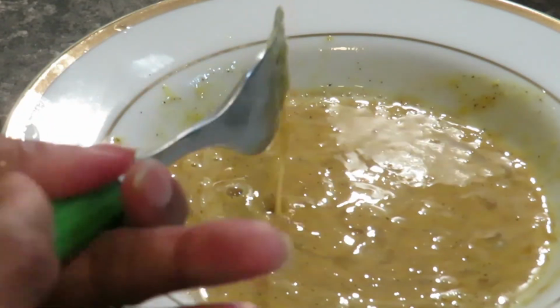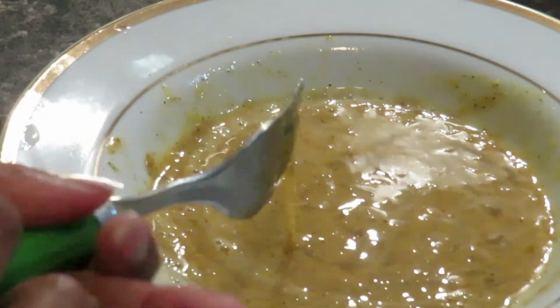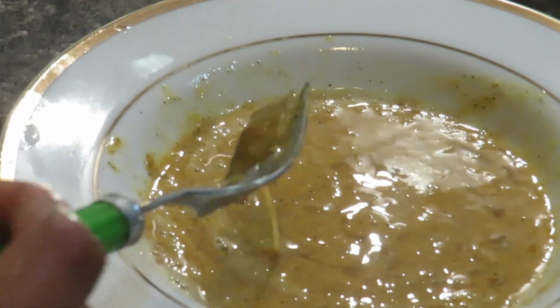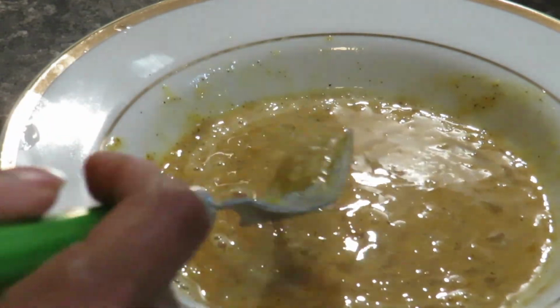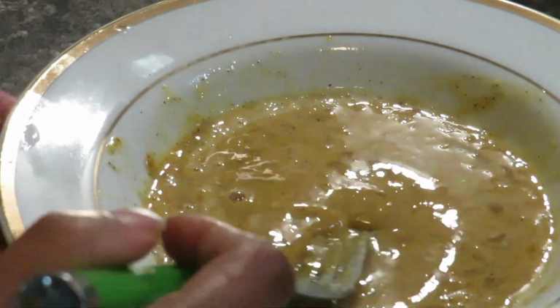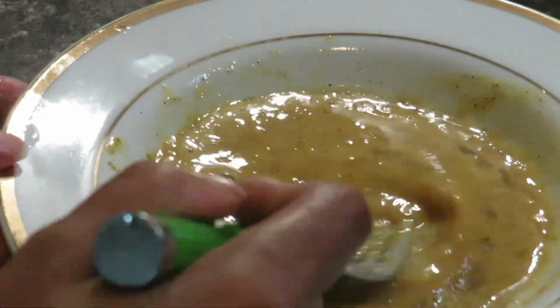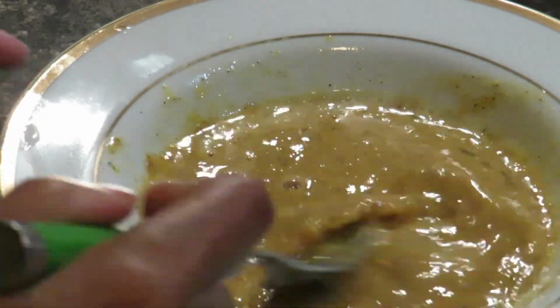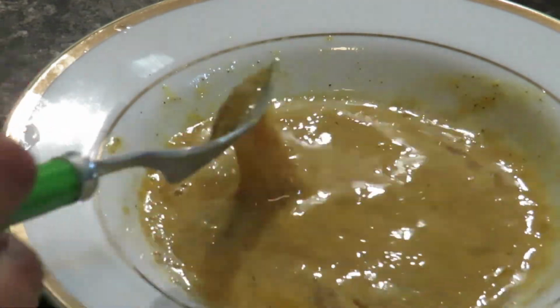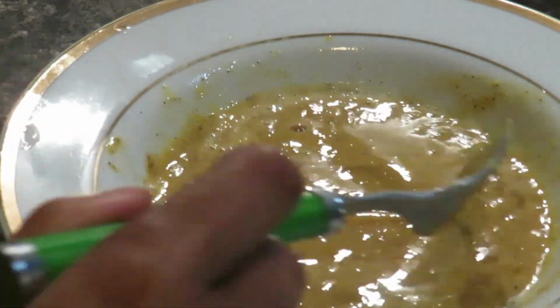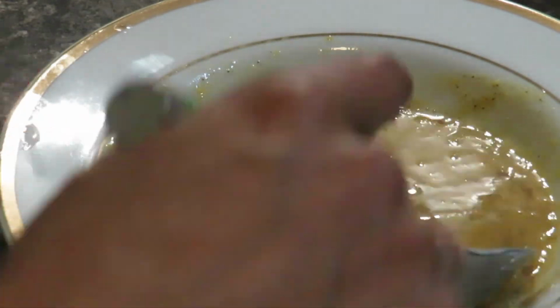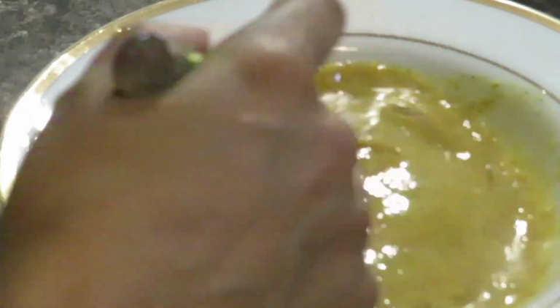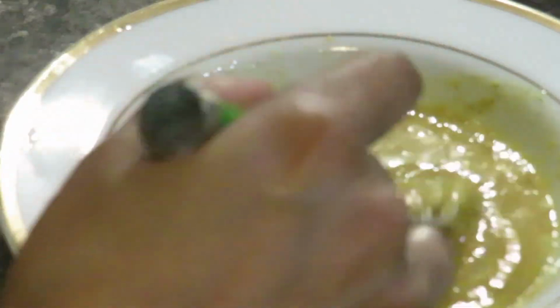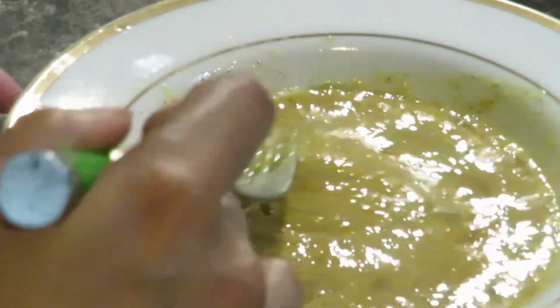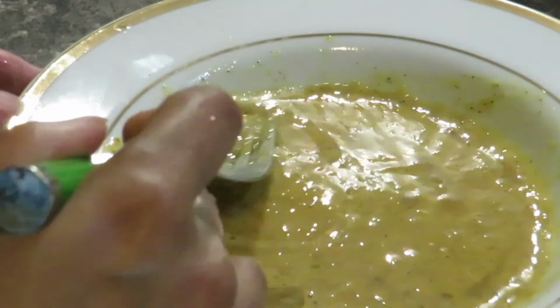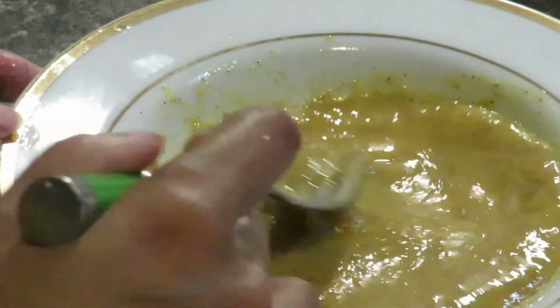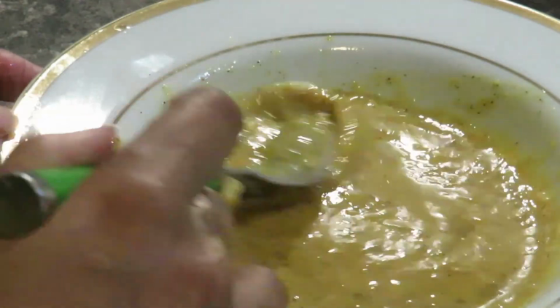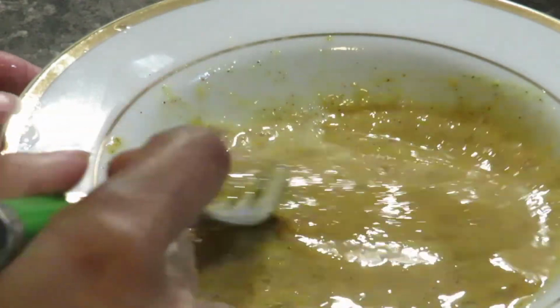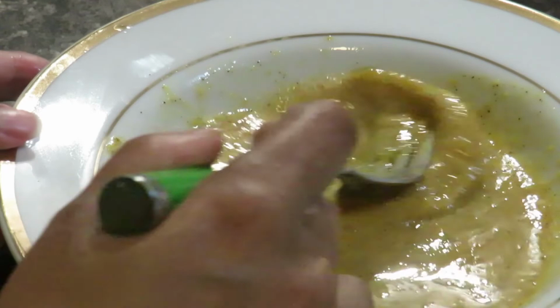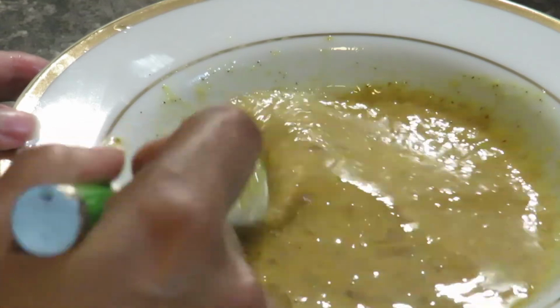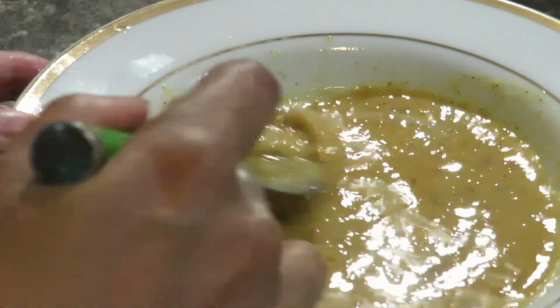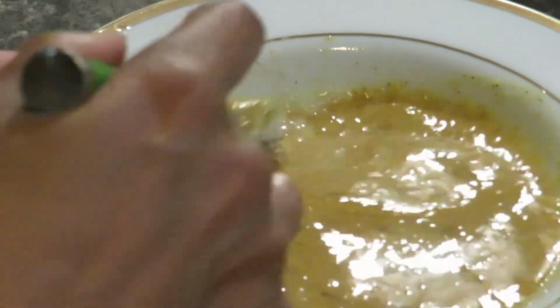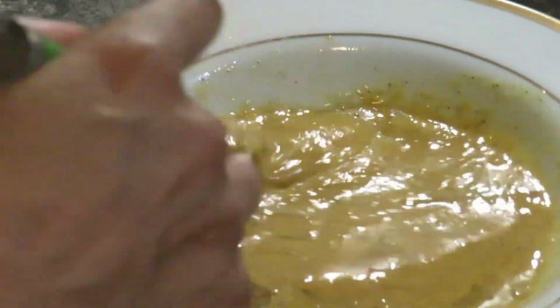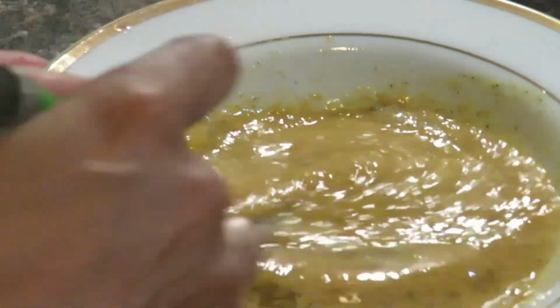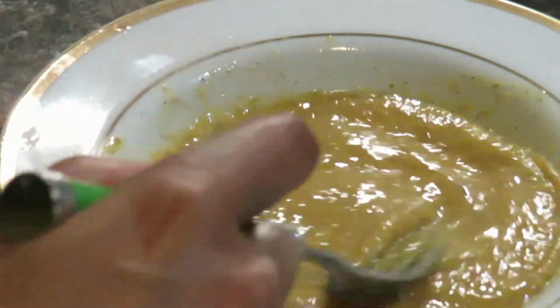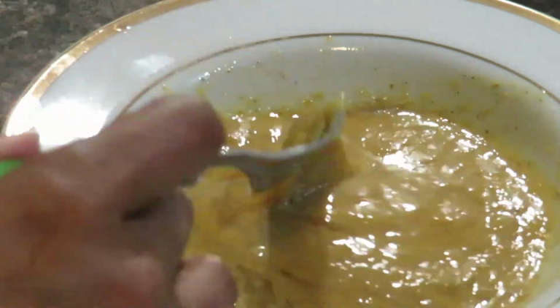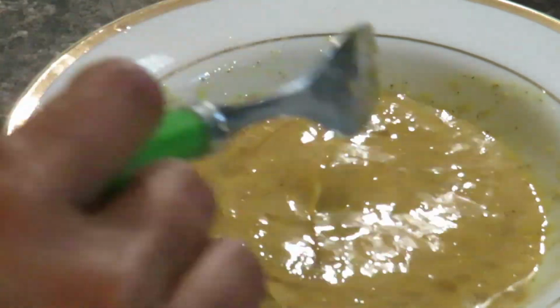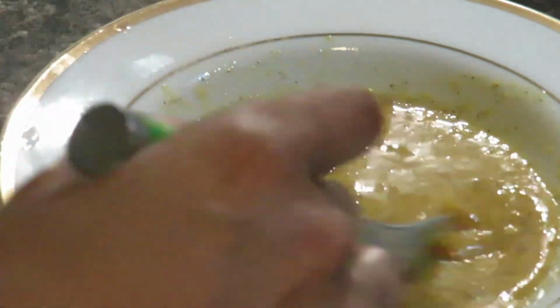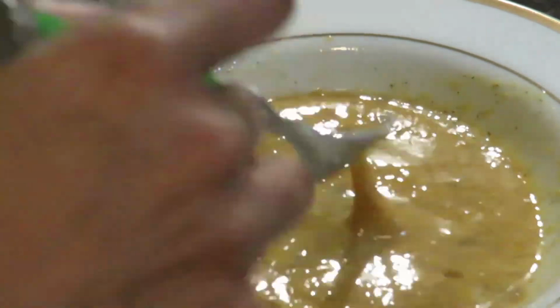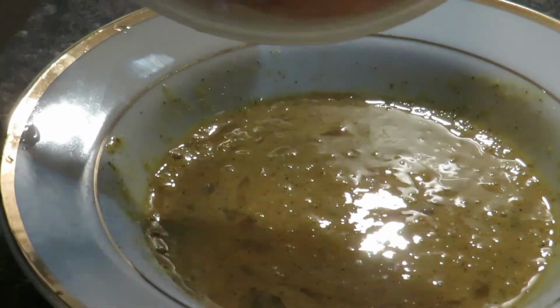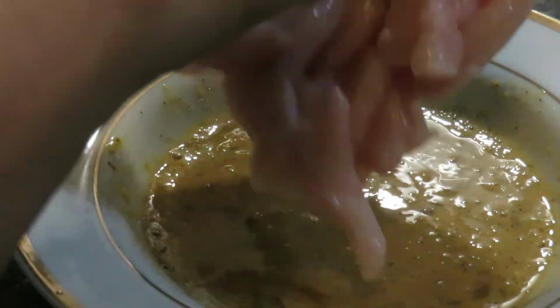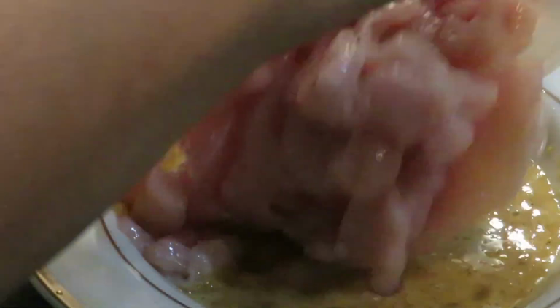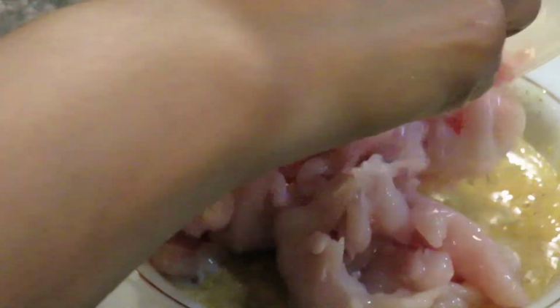If you want to make it spicy, you can add some chili powder or chili sauce to it. Put the chicken in.